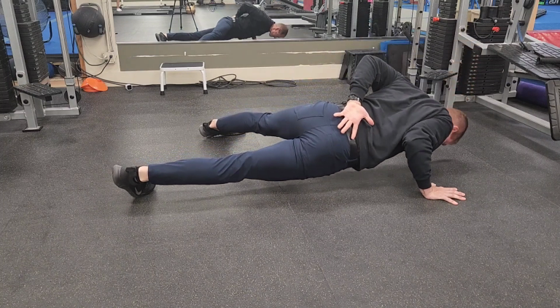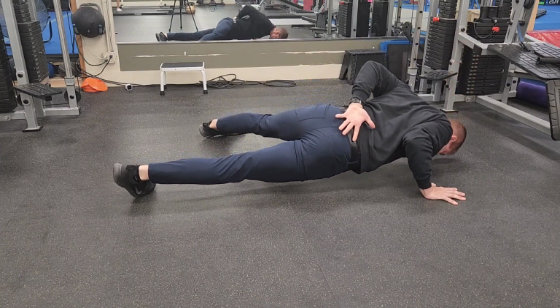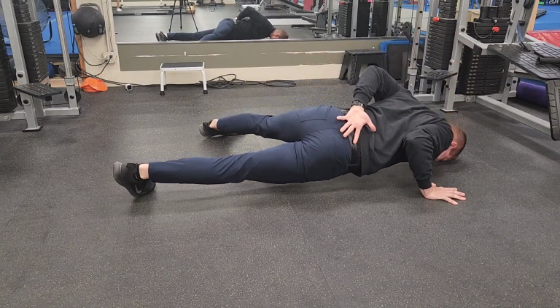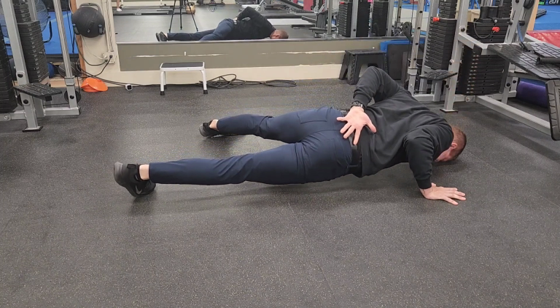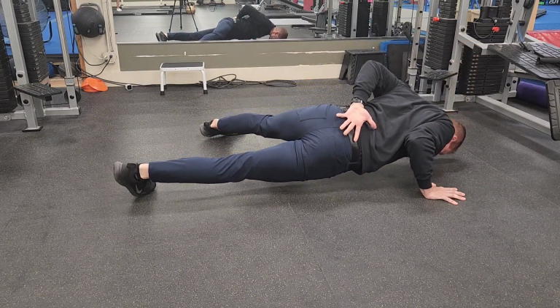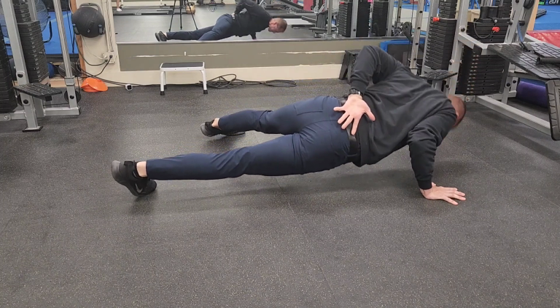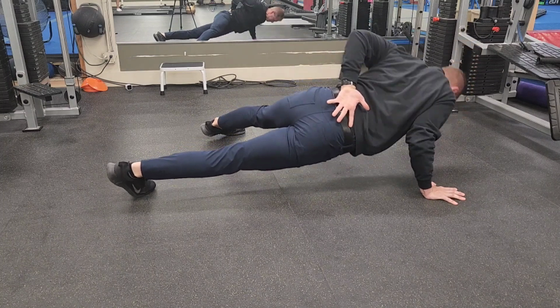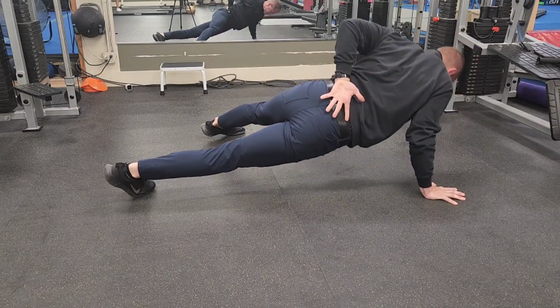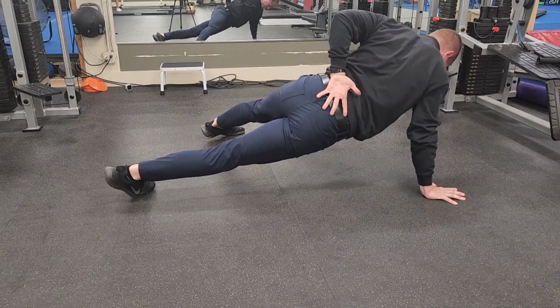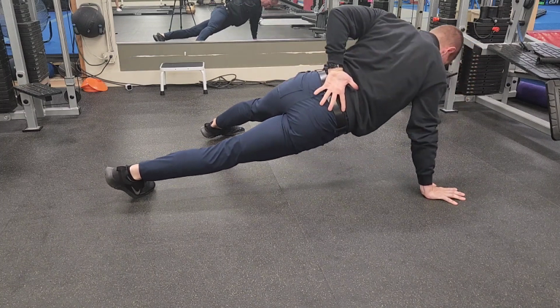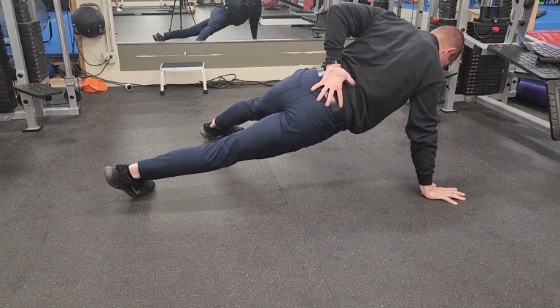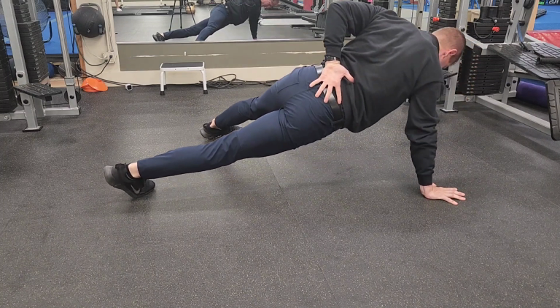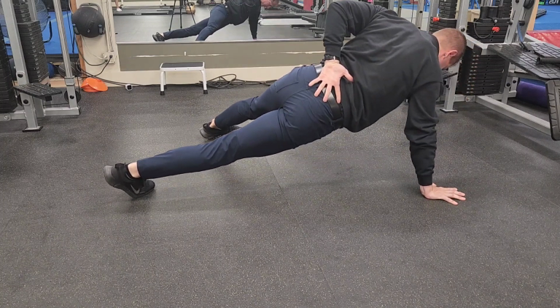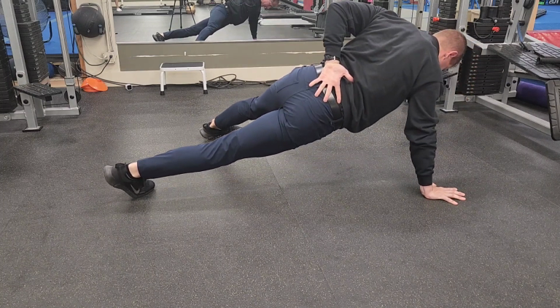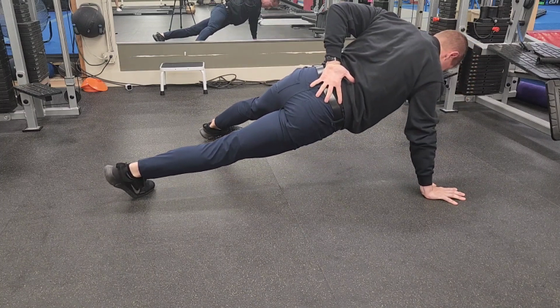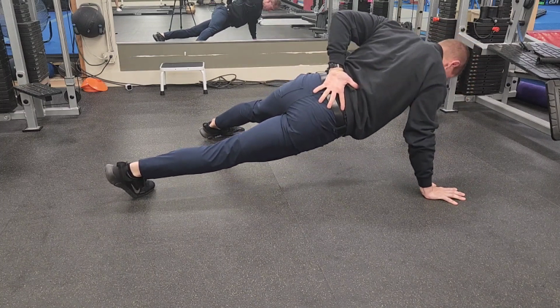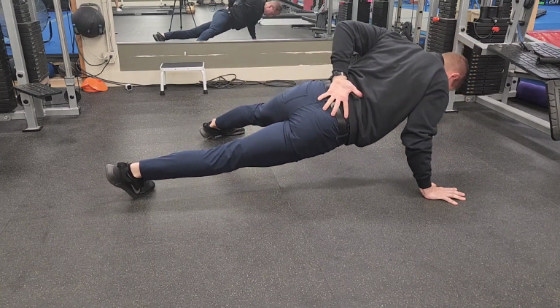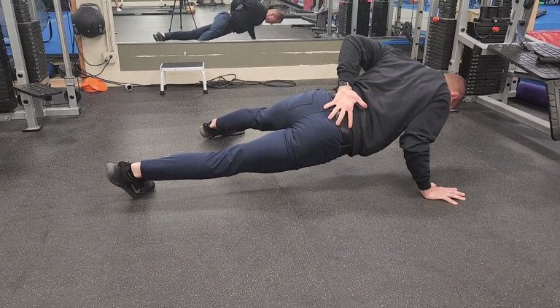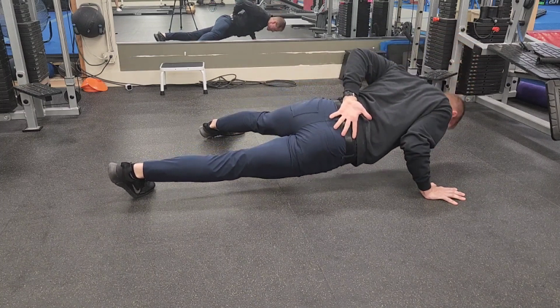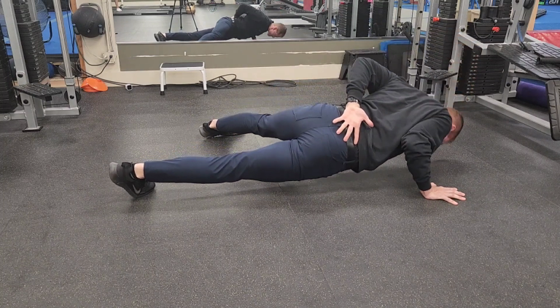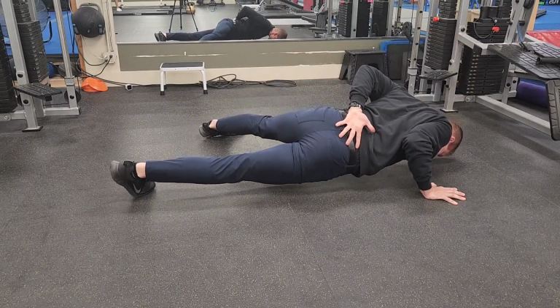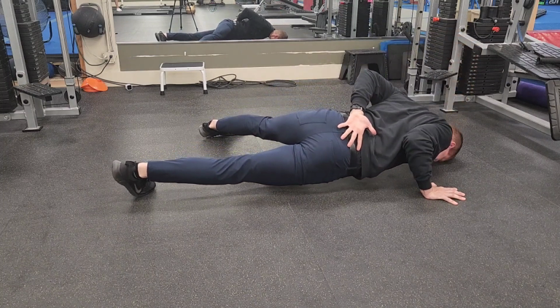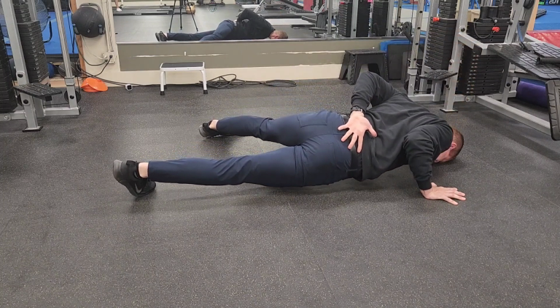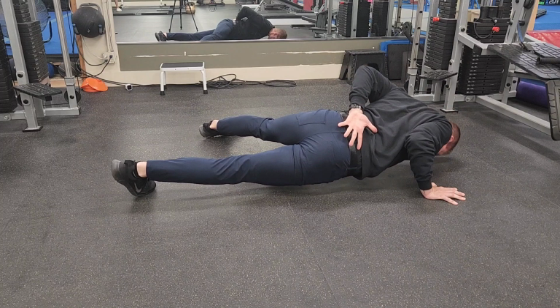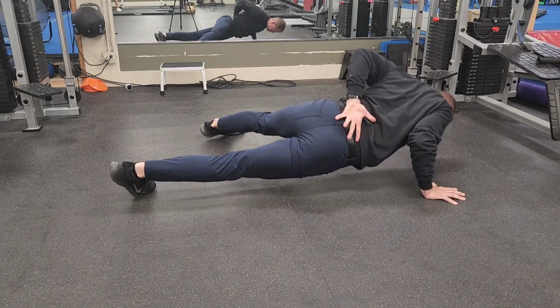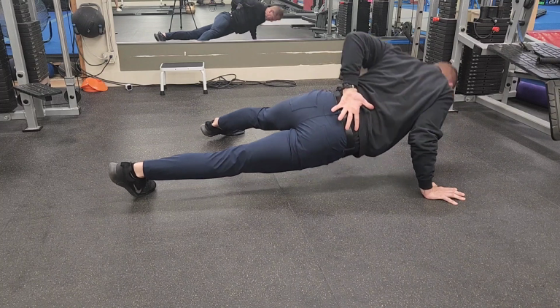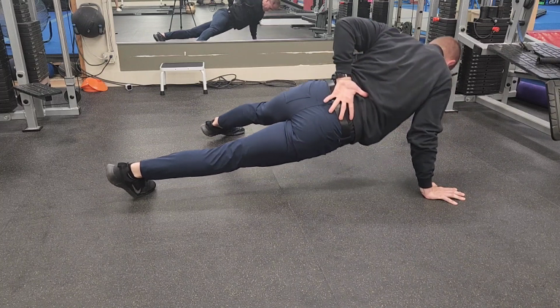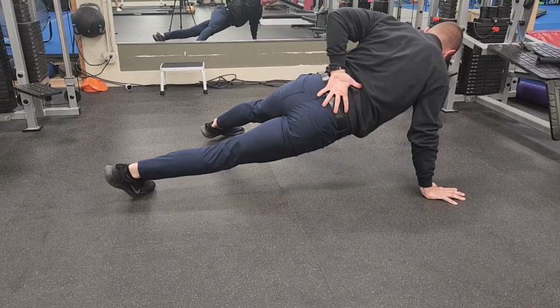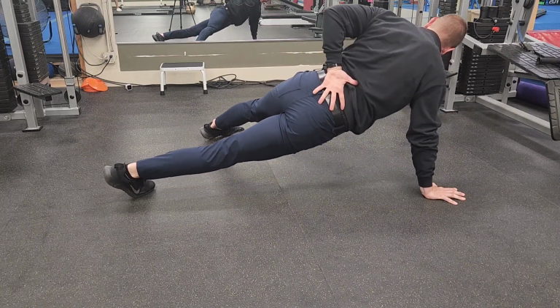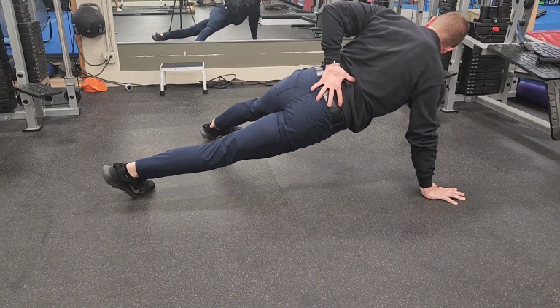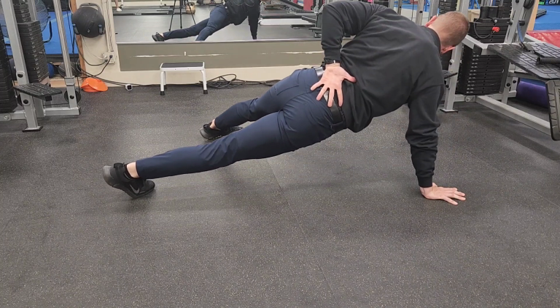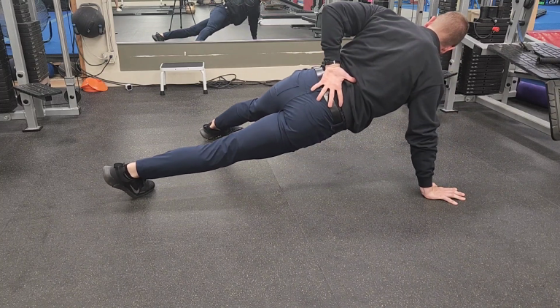The secret to single arm push-ups: tucked elbow, and keeping the hips and the shoulders diagonal to the floor, not parallel.